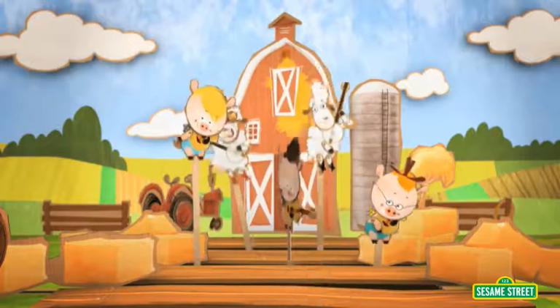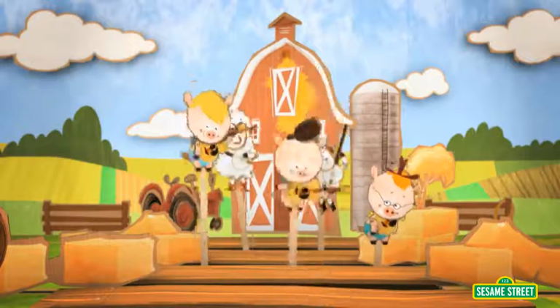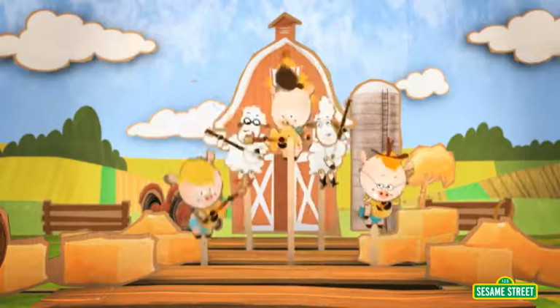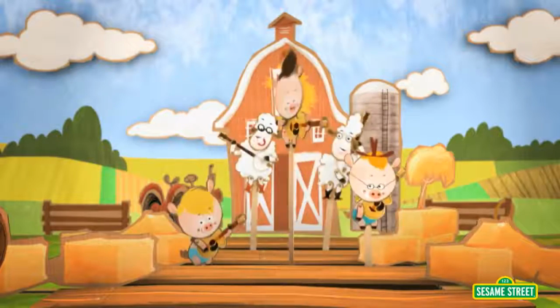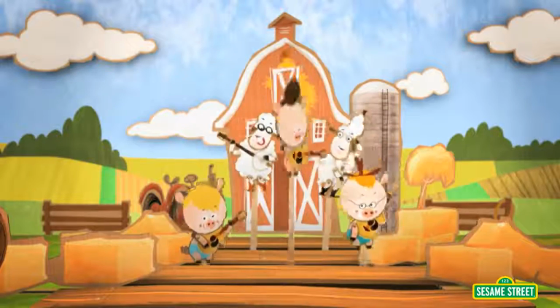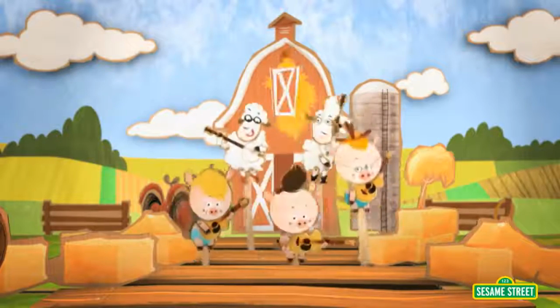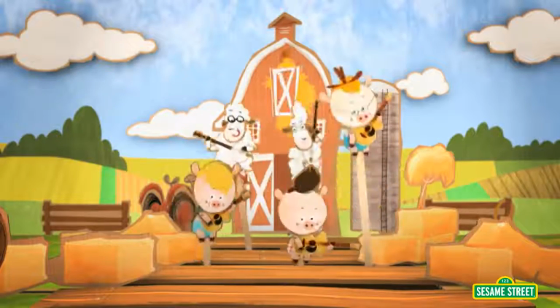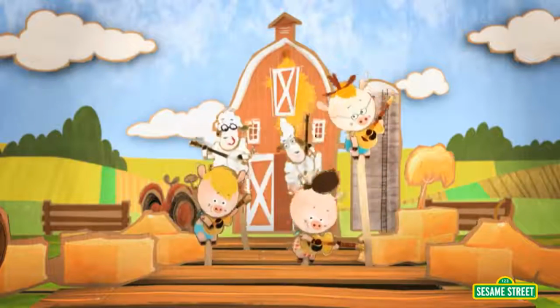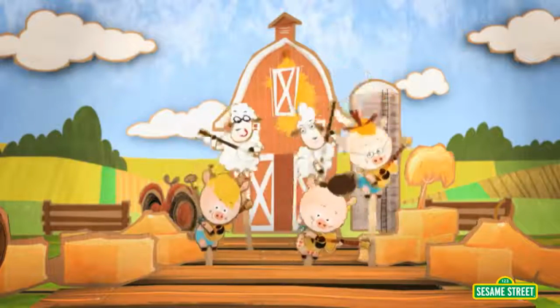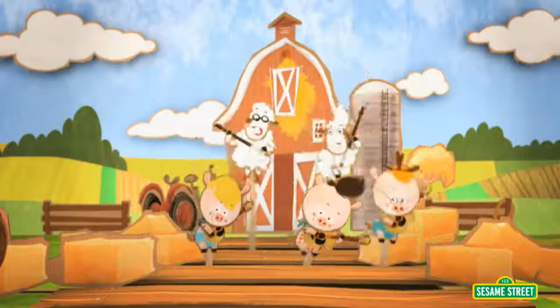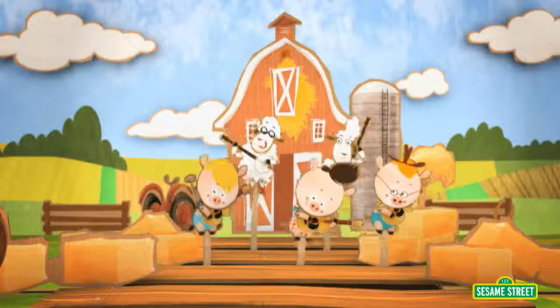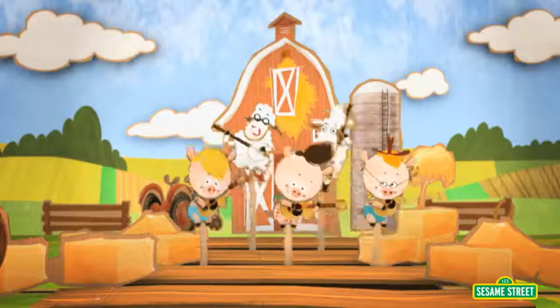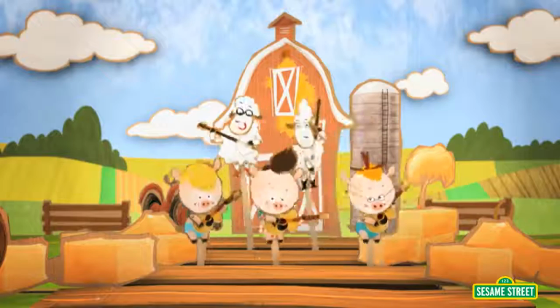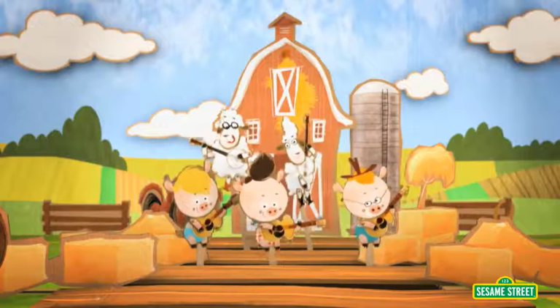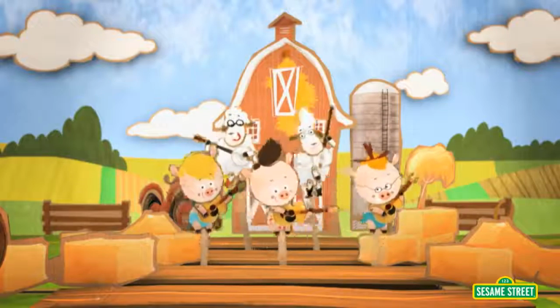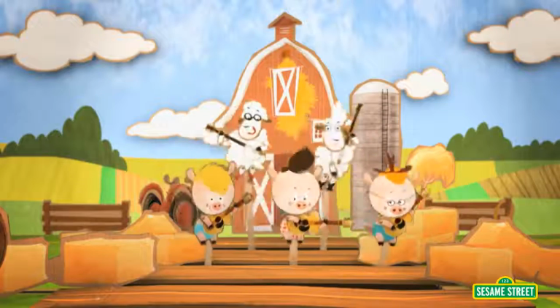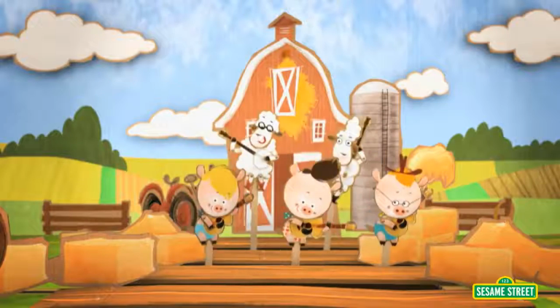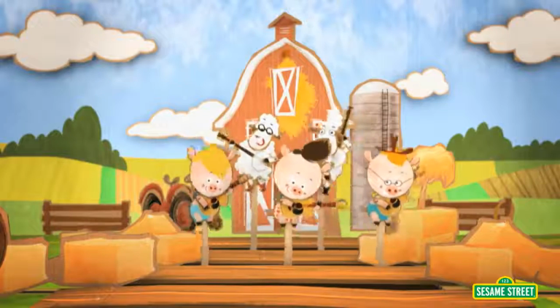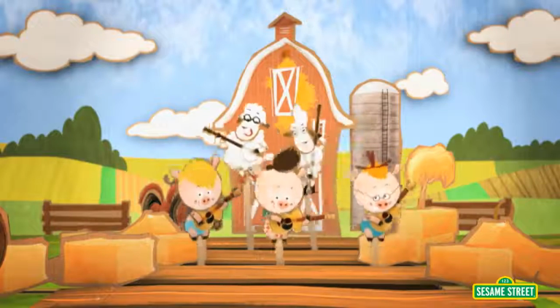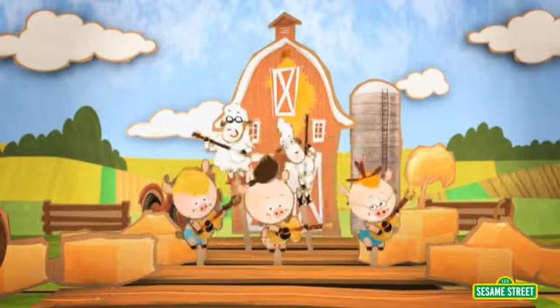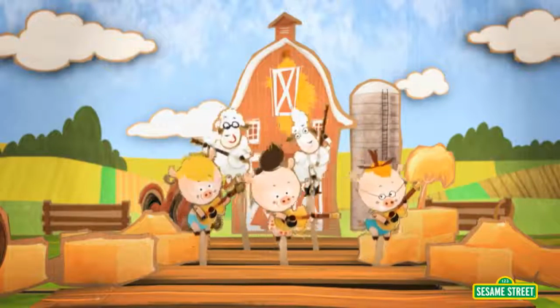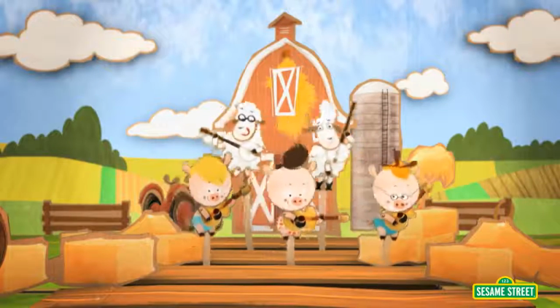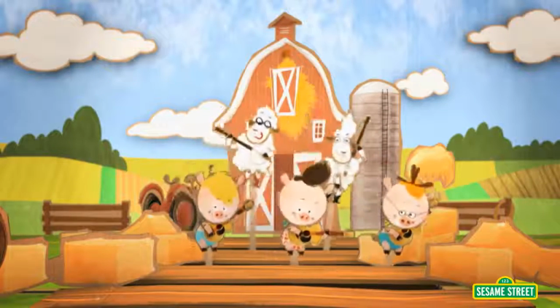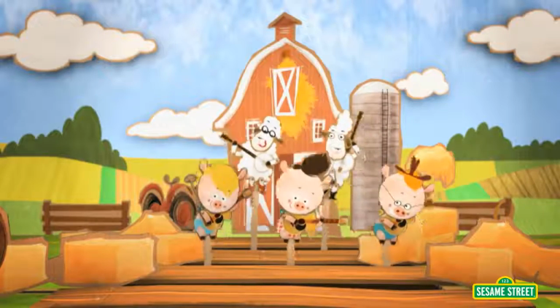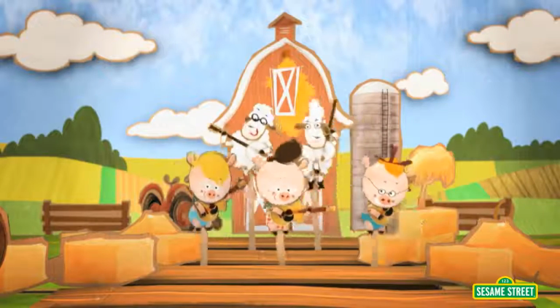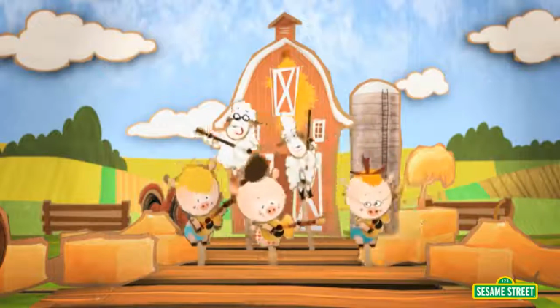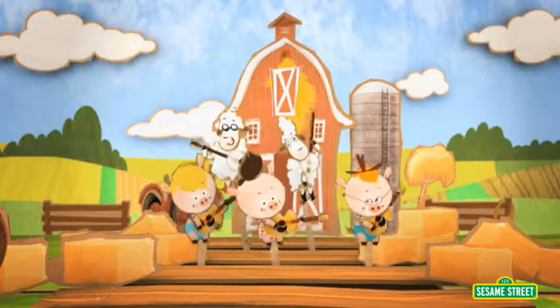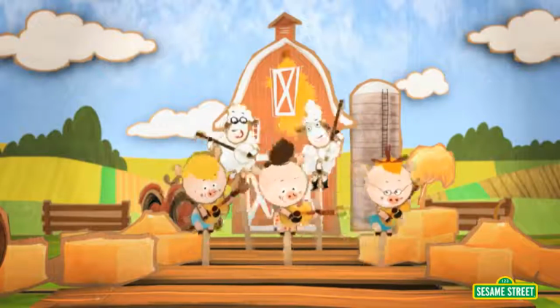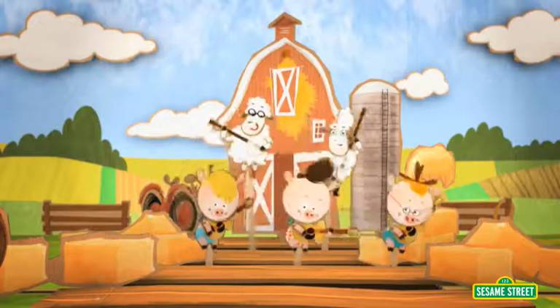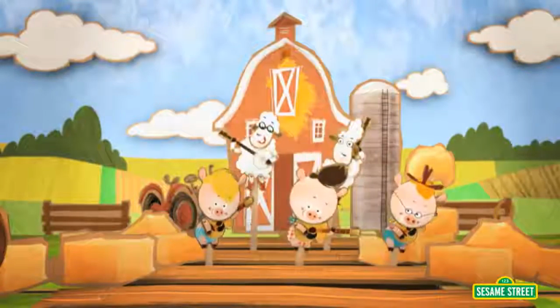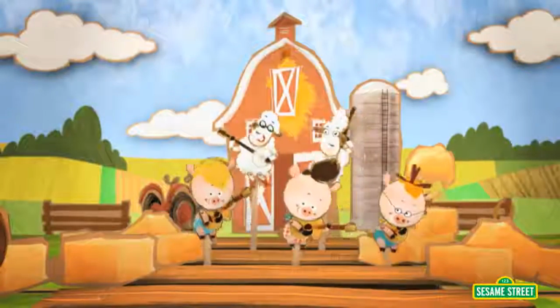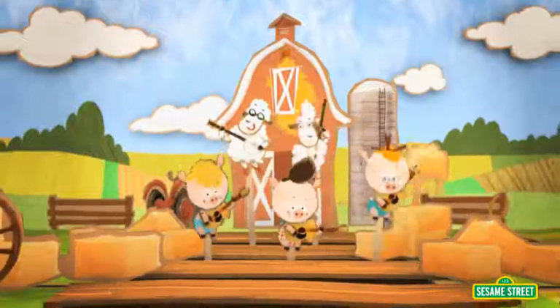Three, four, five — five animals at the old hoedown! How many more animals are there?